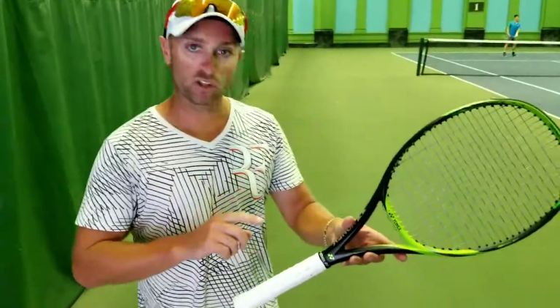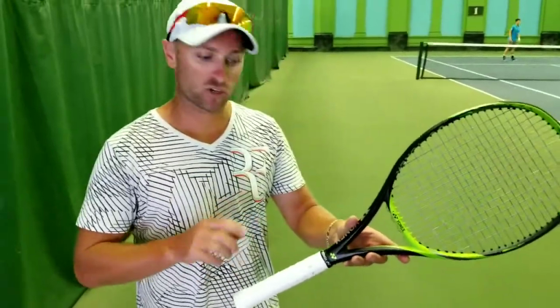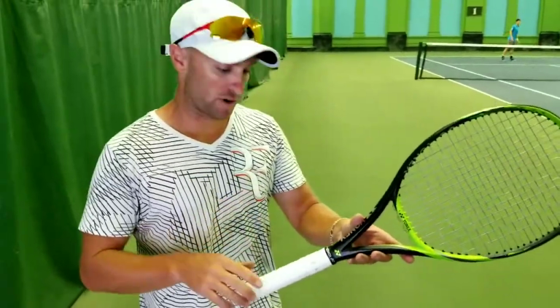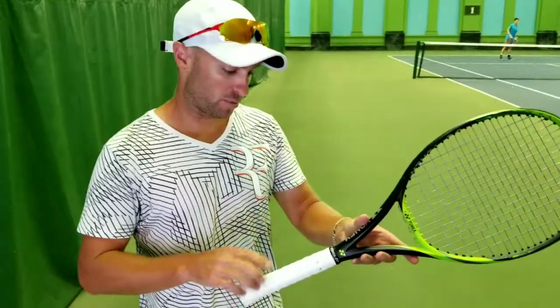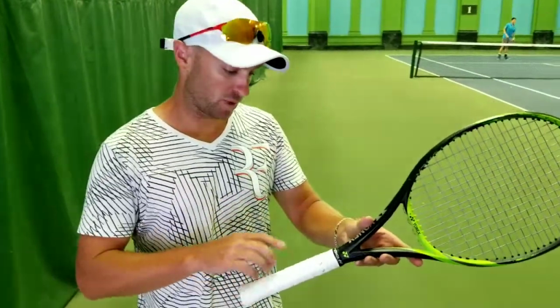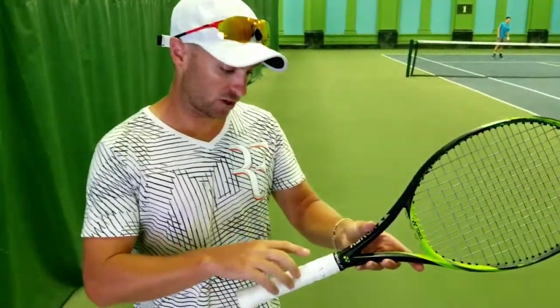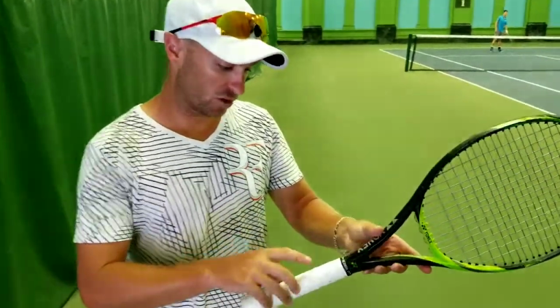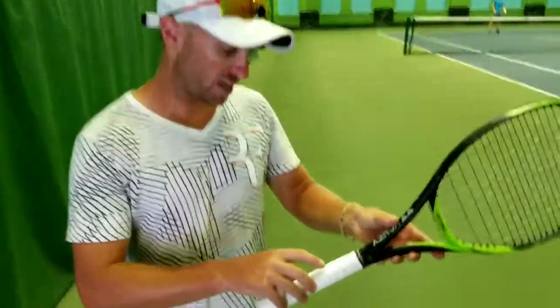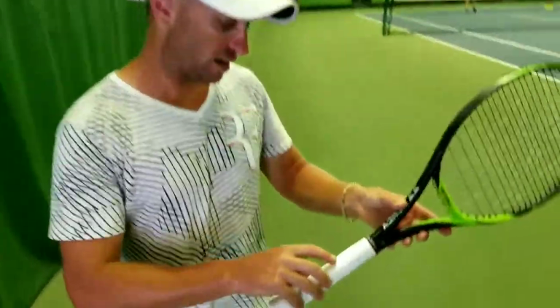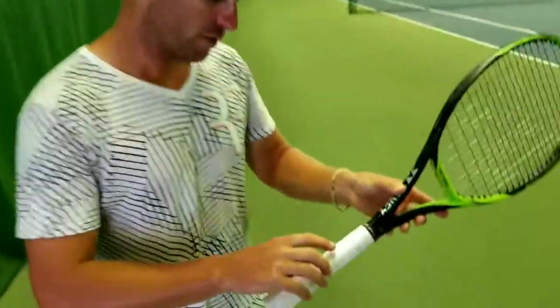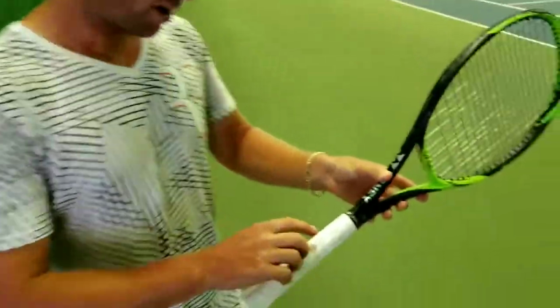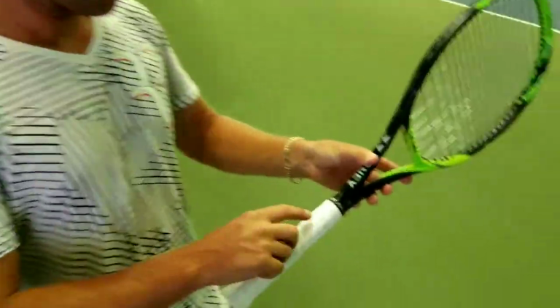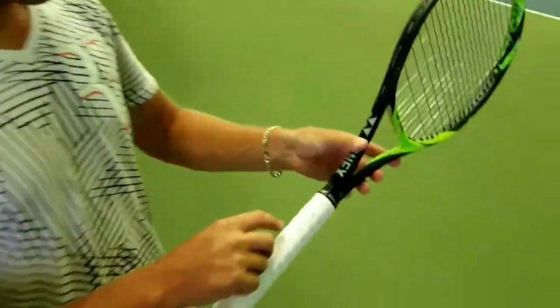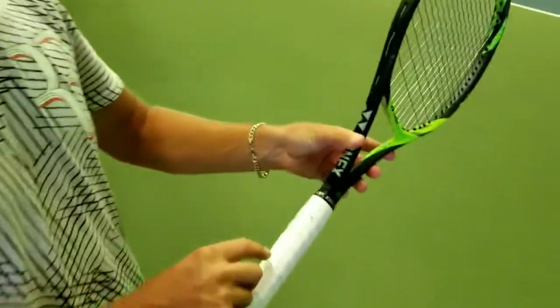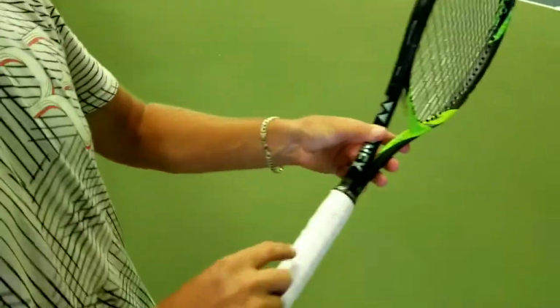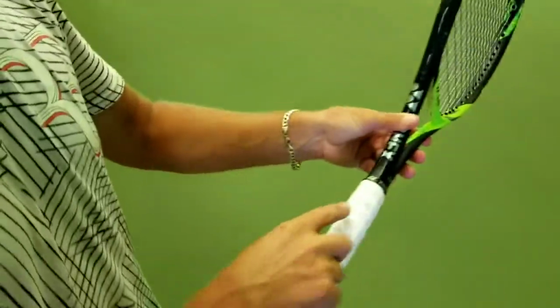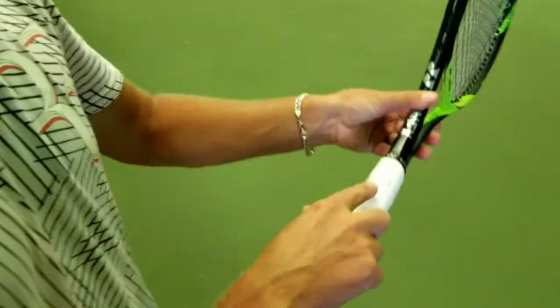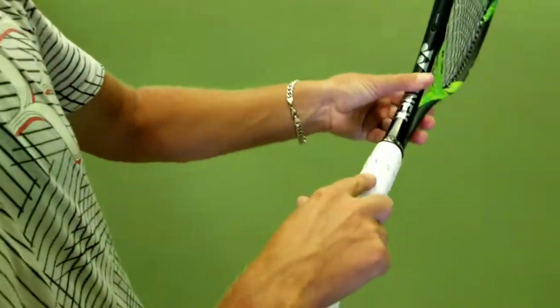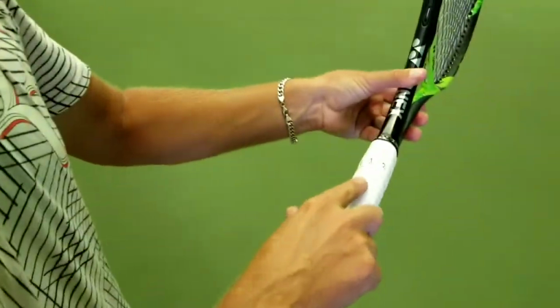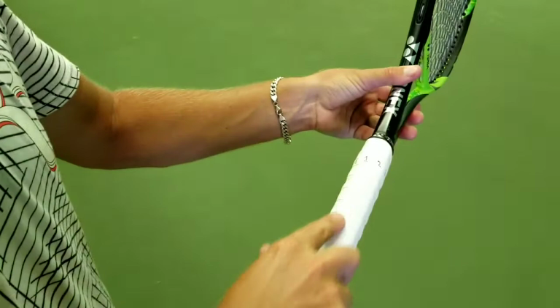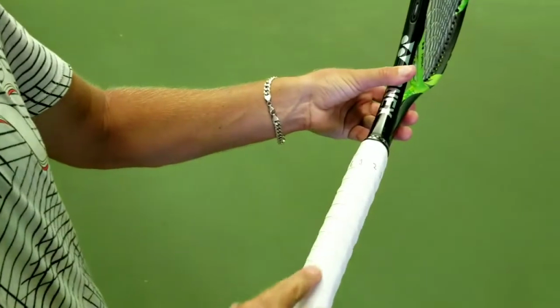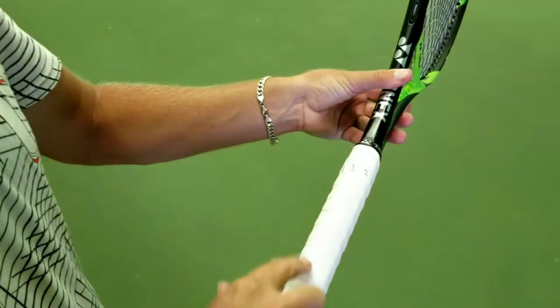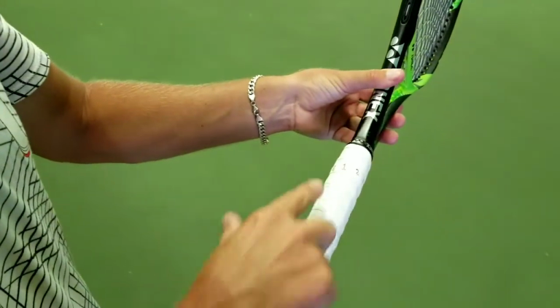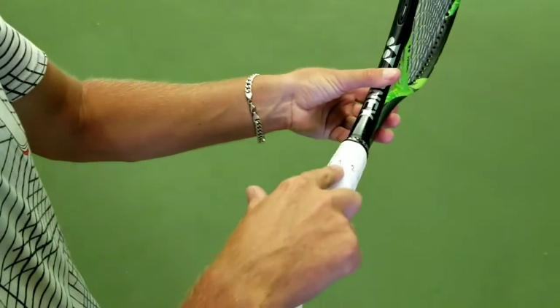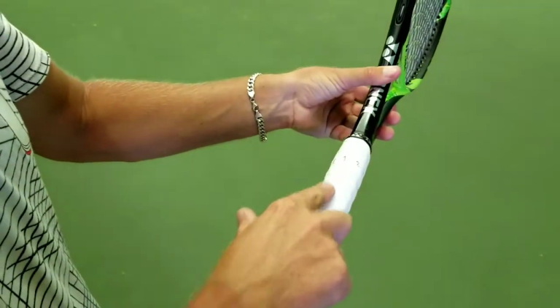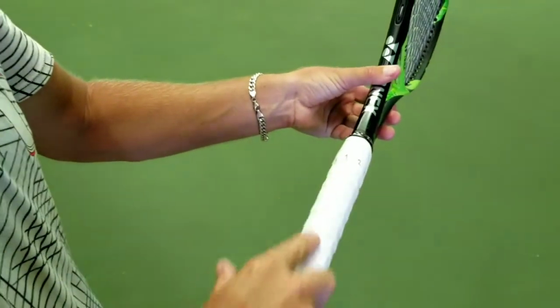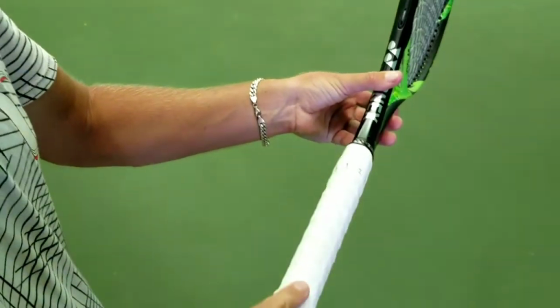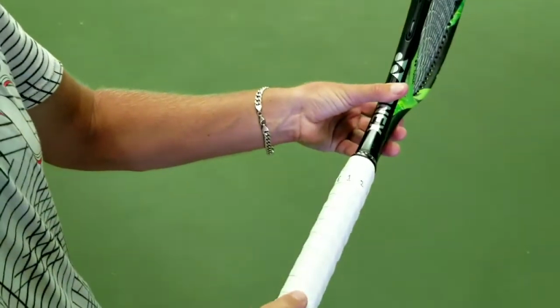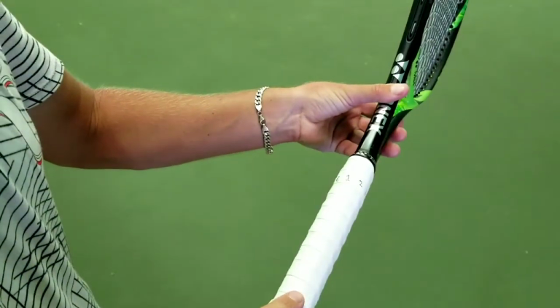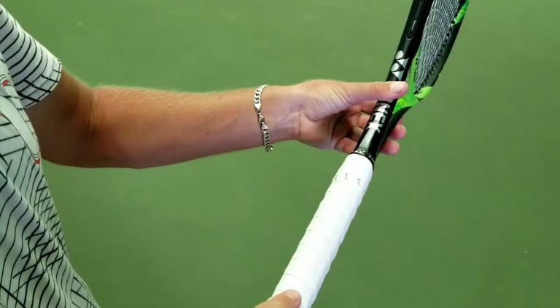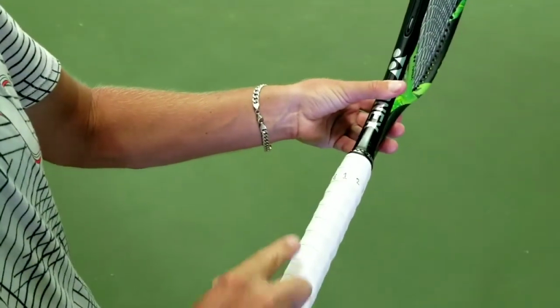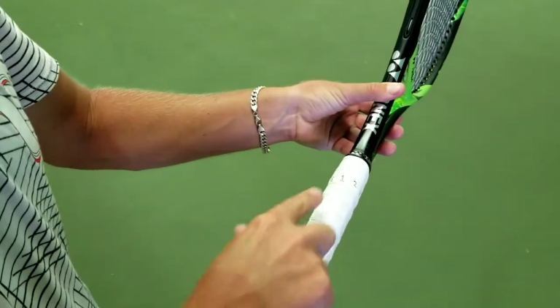On the grip, we're going to look here — I've labelled eight bevels. That is the flat part of the grip, going from one through eight.